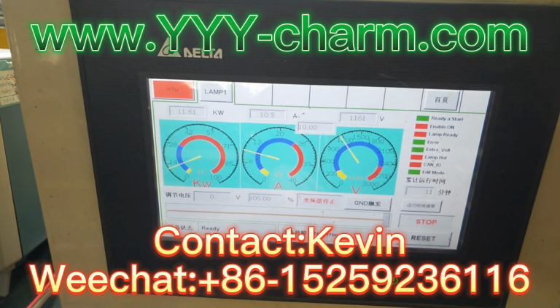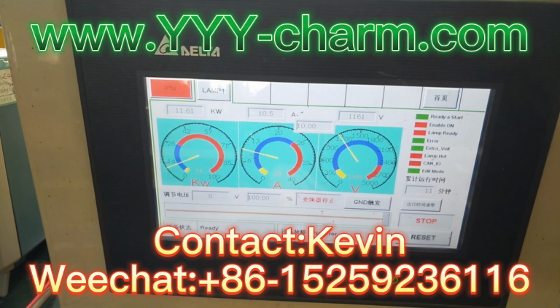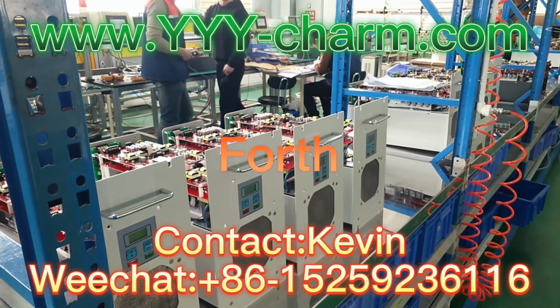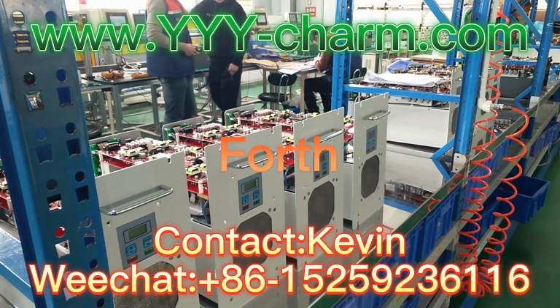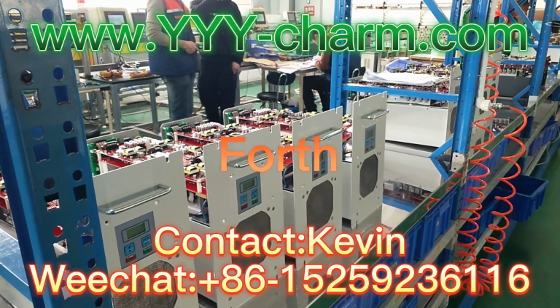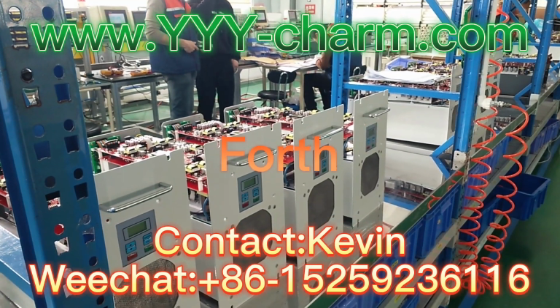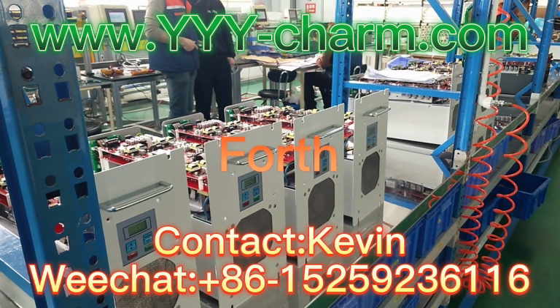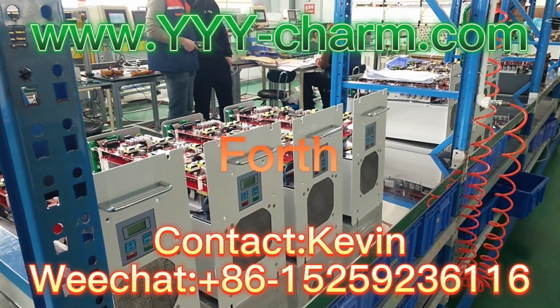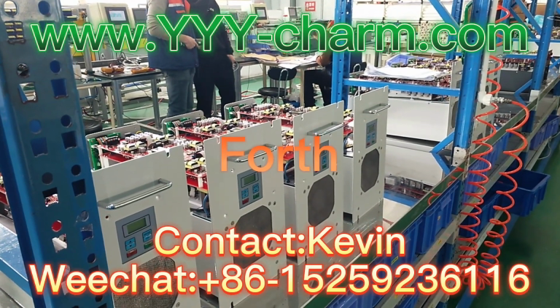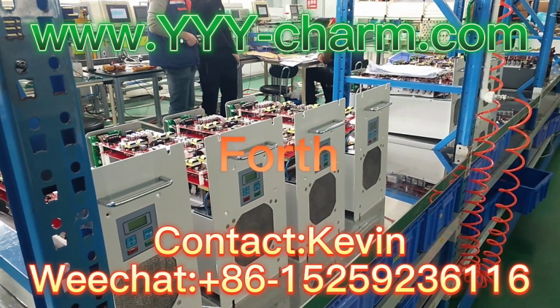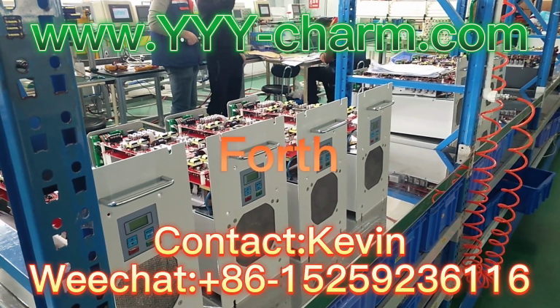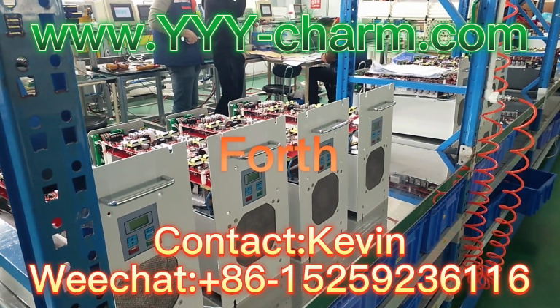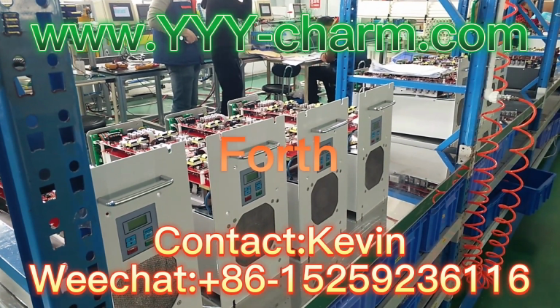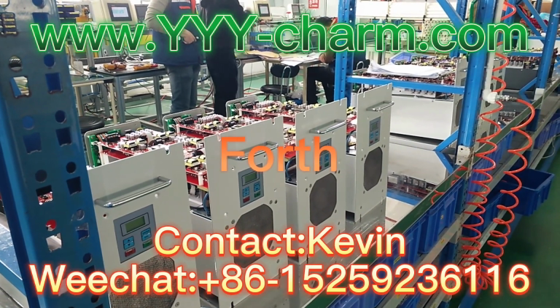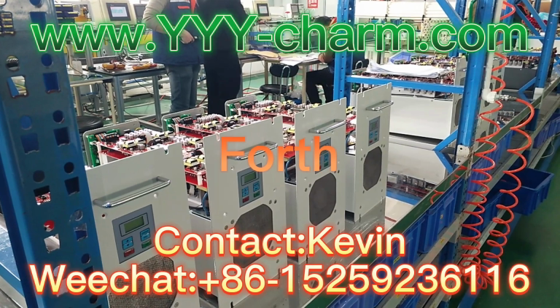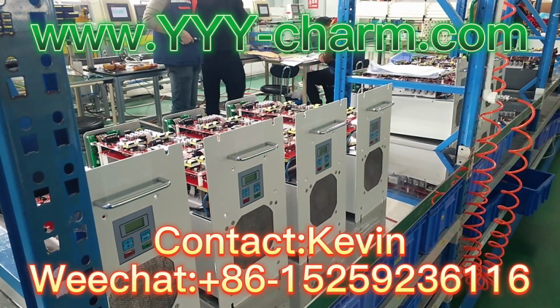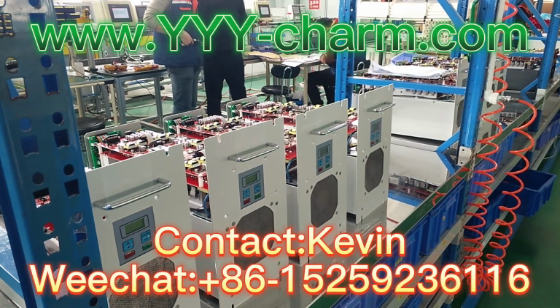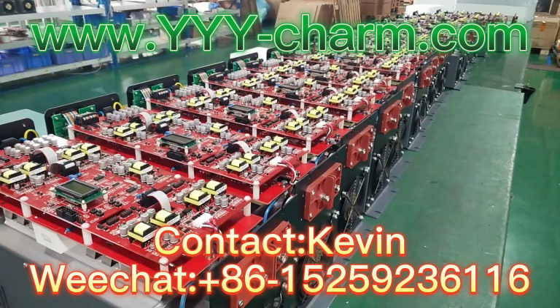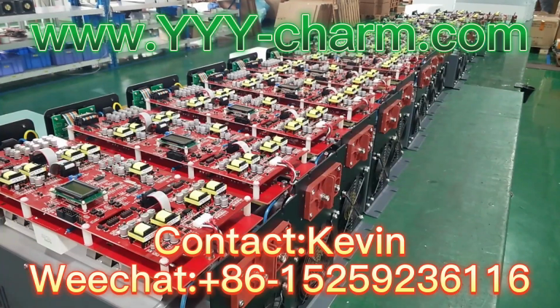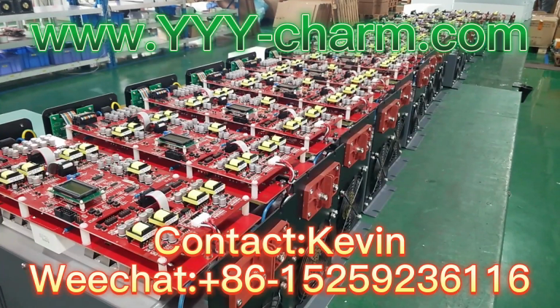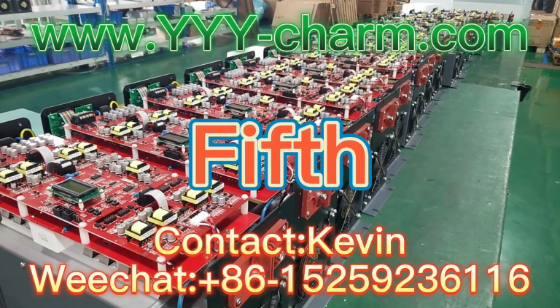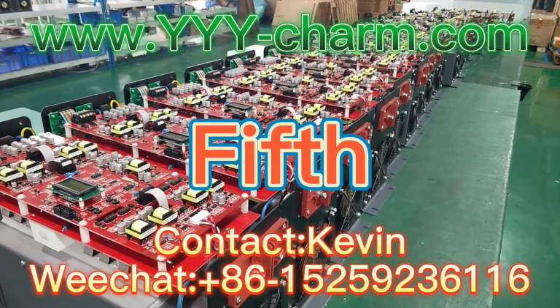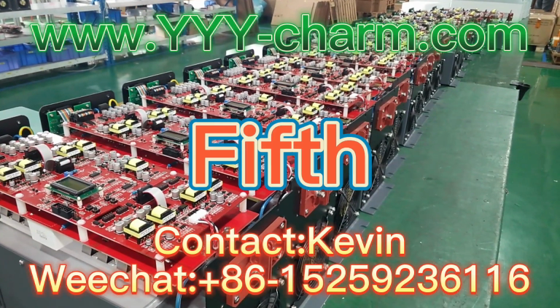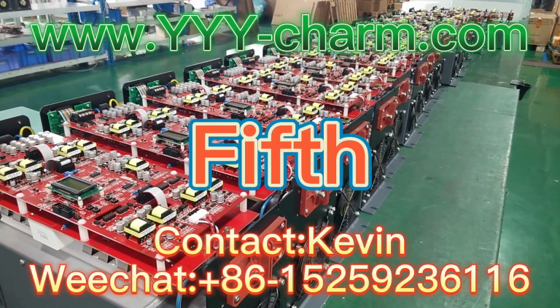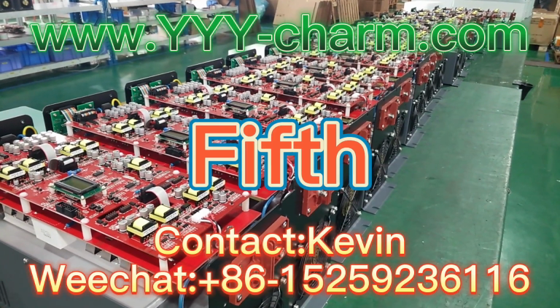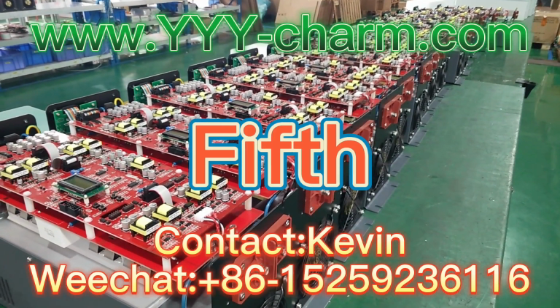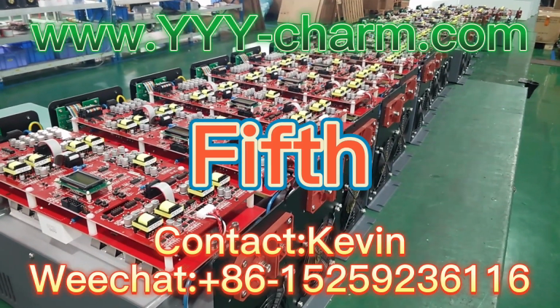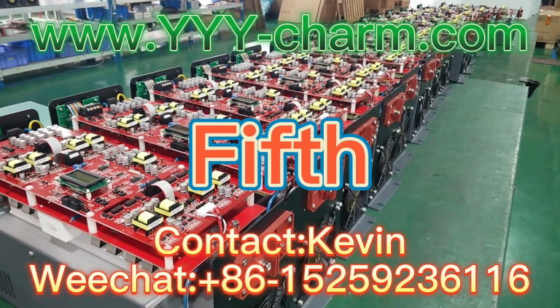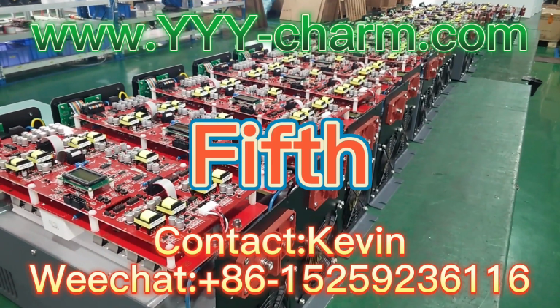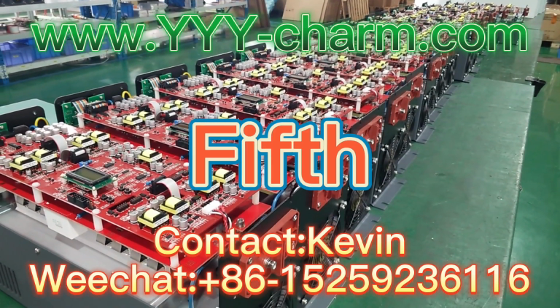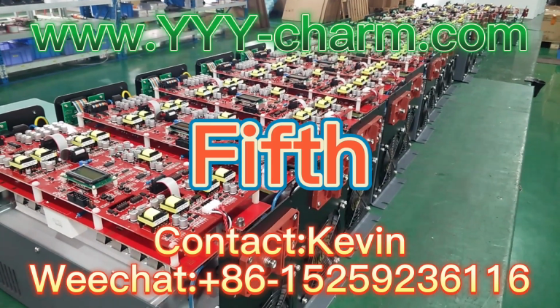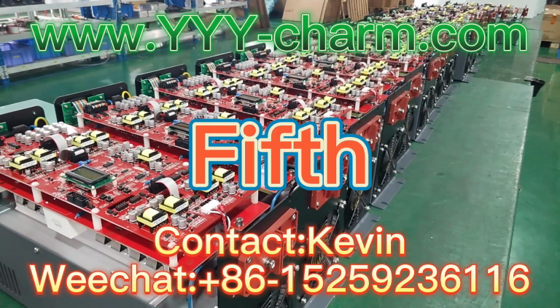Fourth, our testing area. Fifth, our installation area.